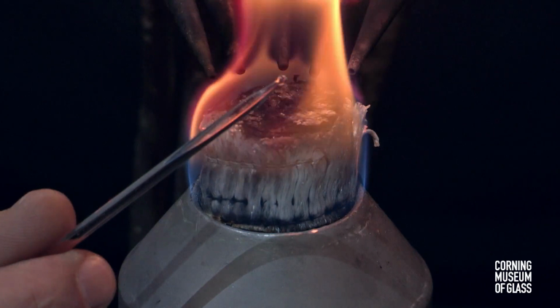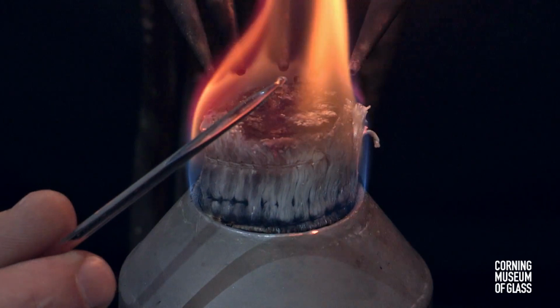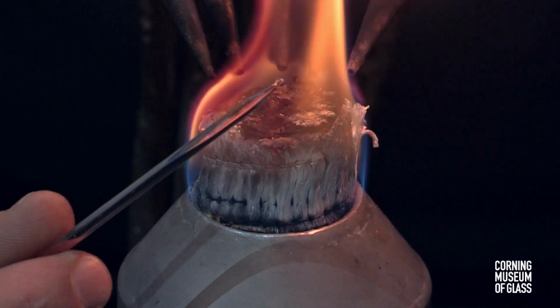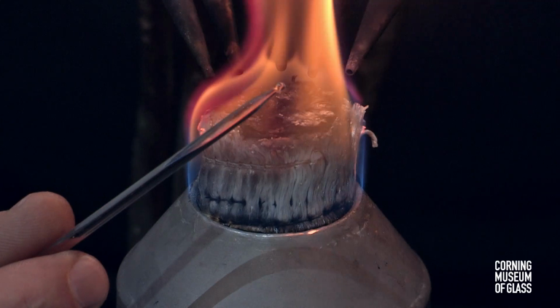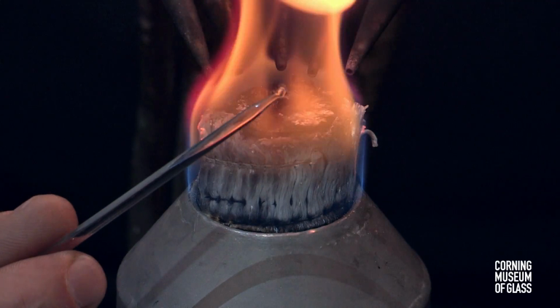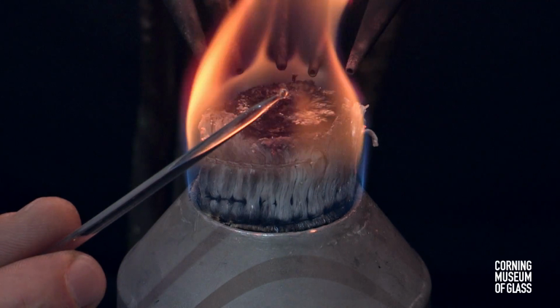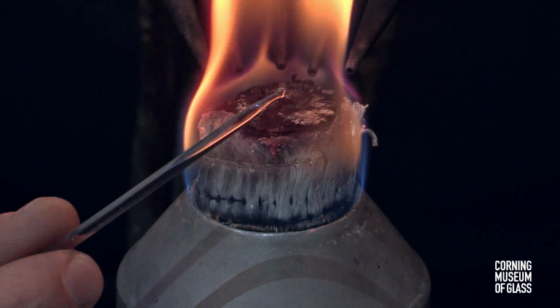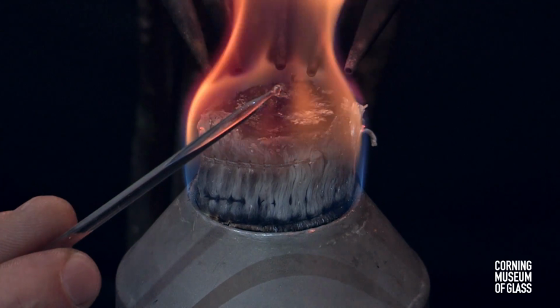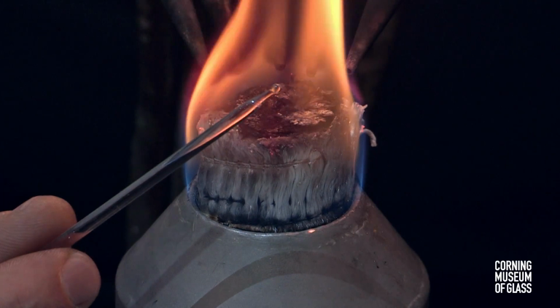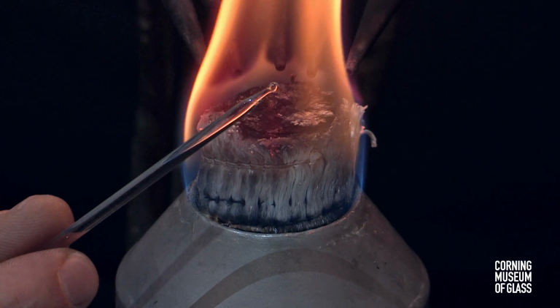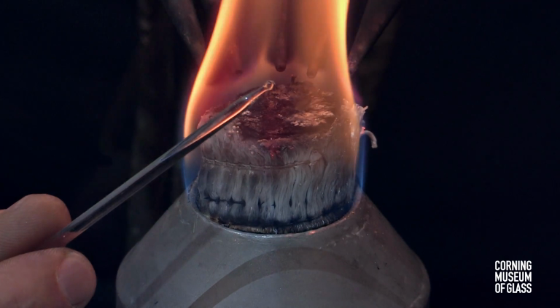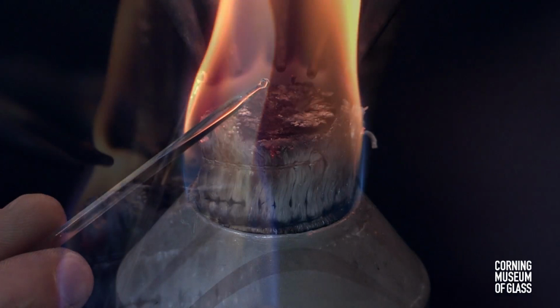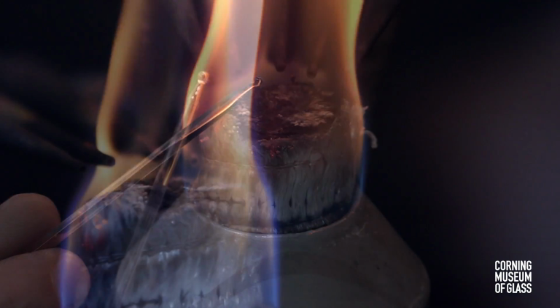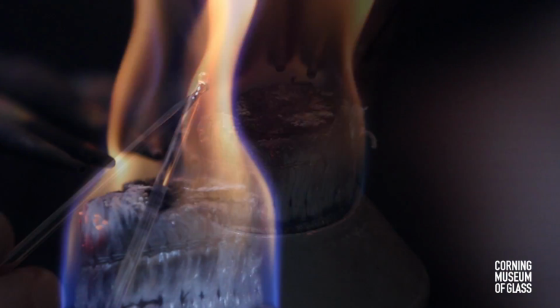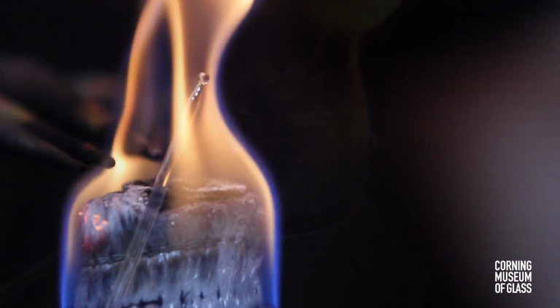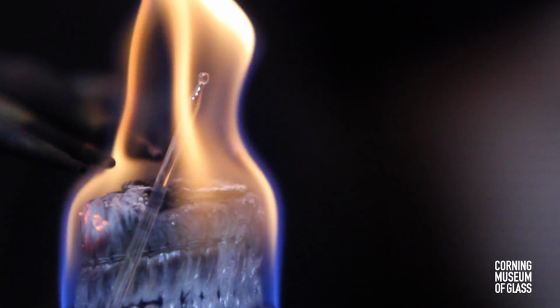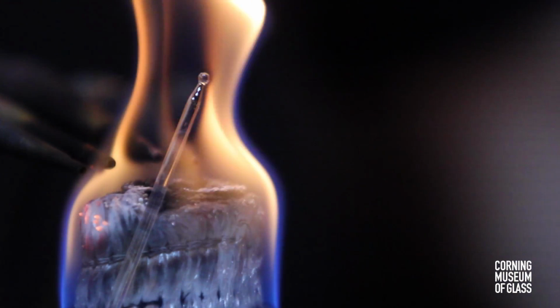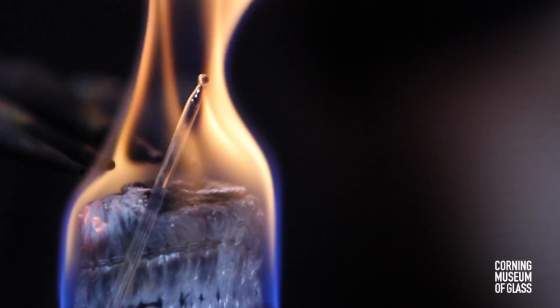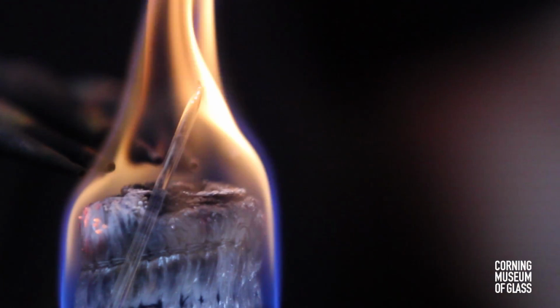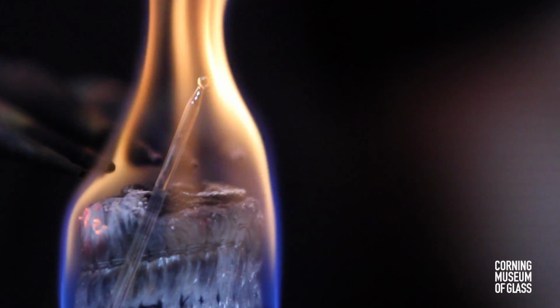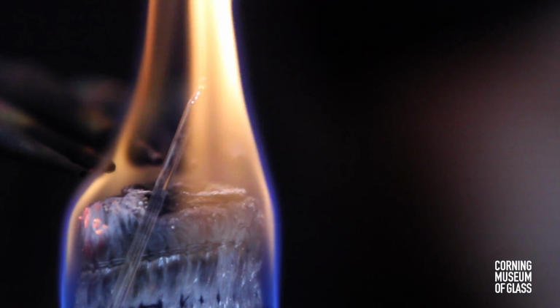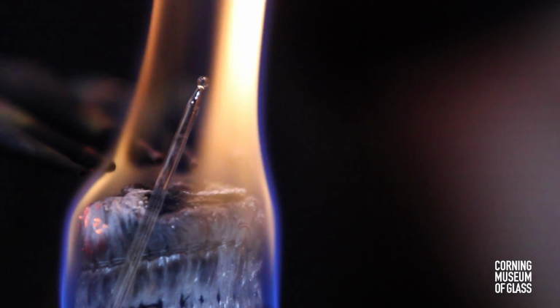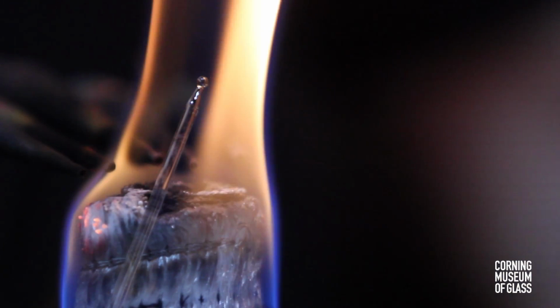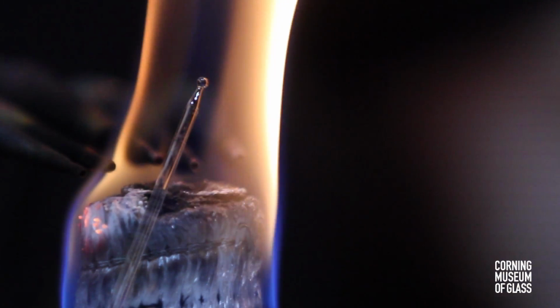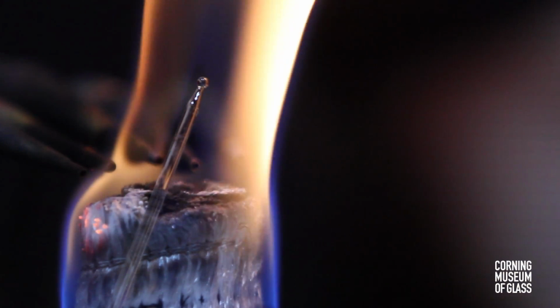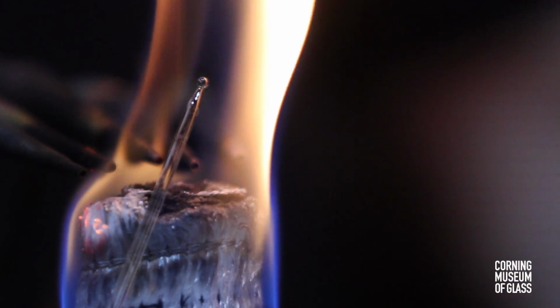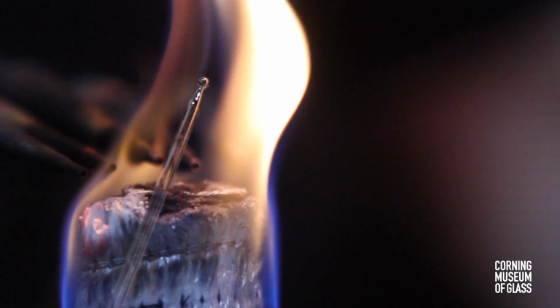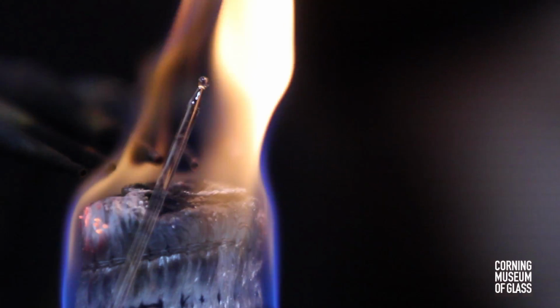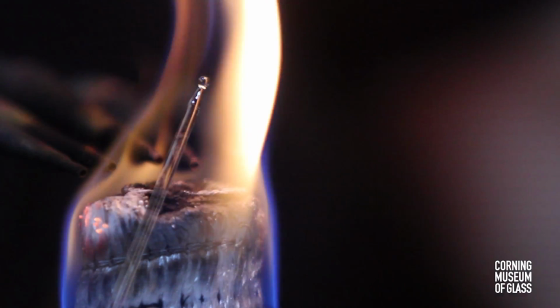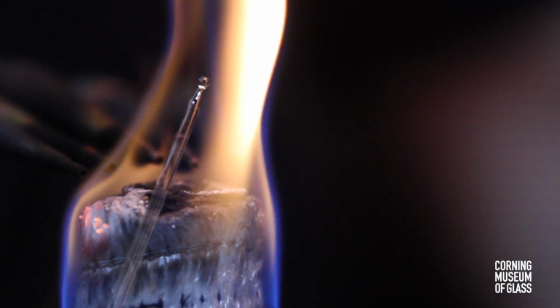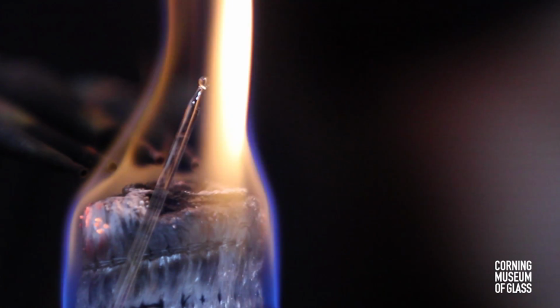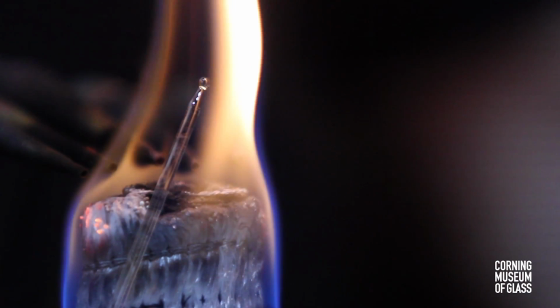No lenses of this type survive. Van Leeuwenhoek didn't think much of these lenses and soon tried a different method.